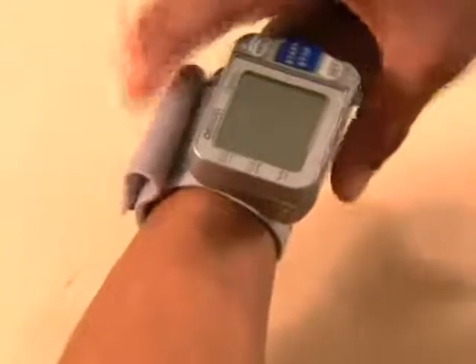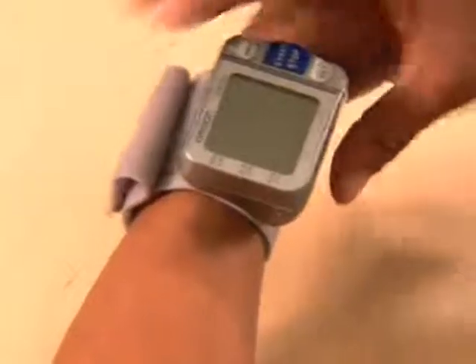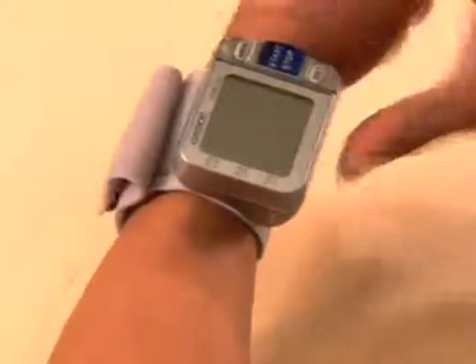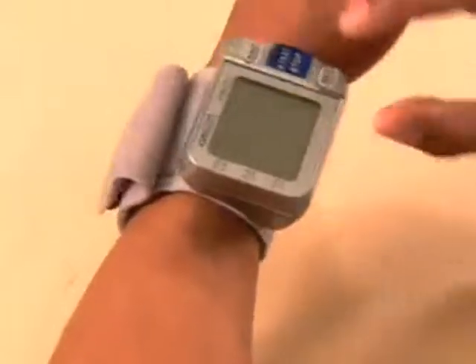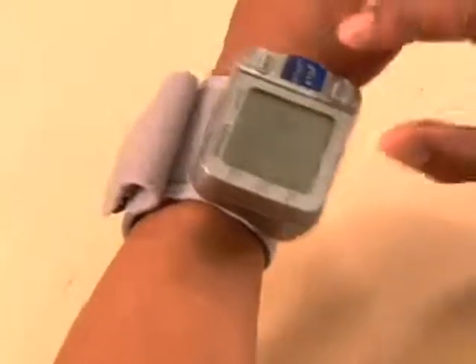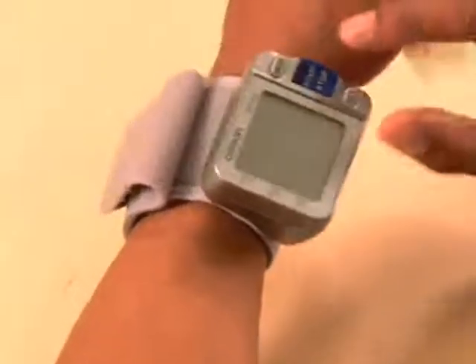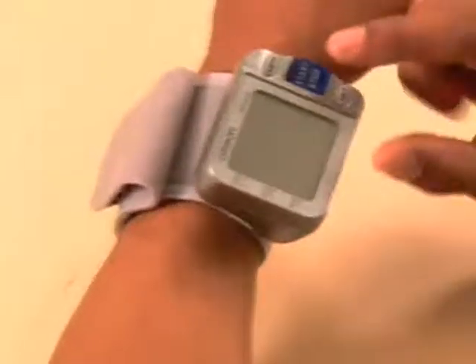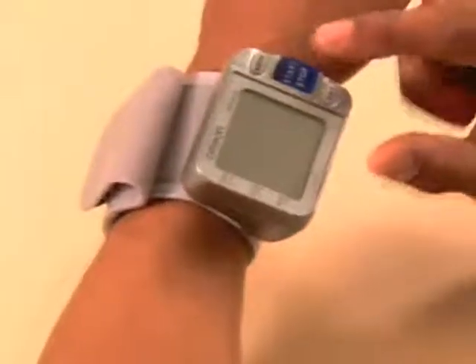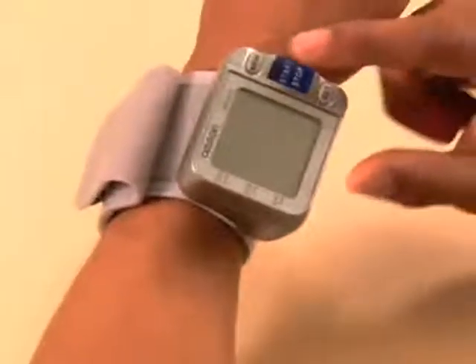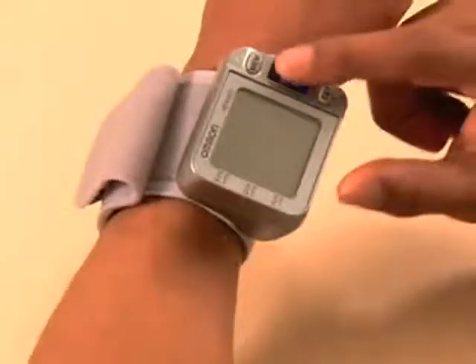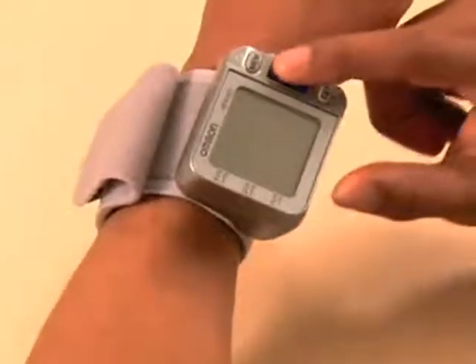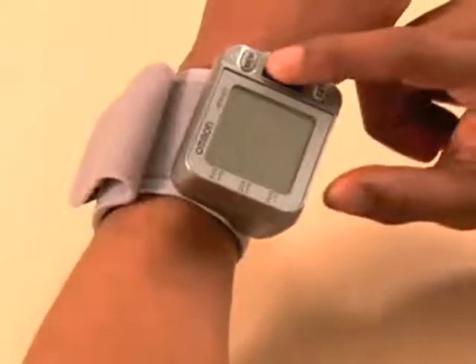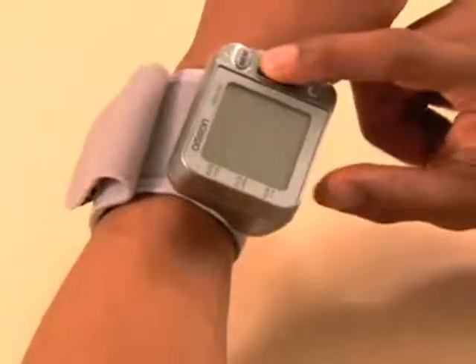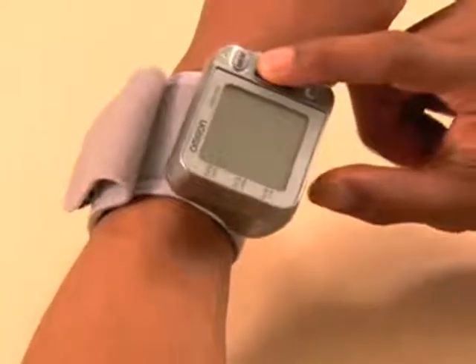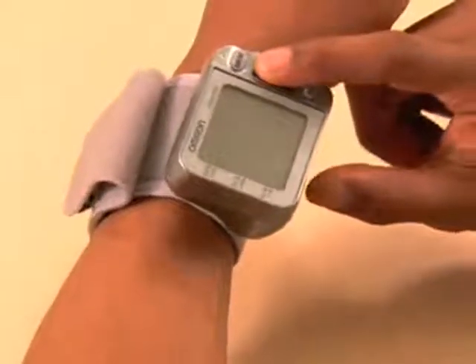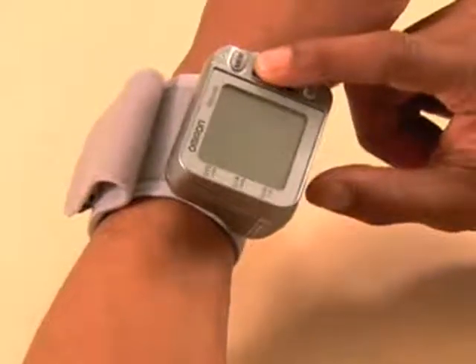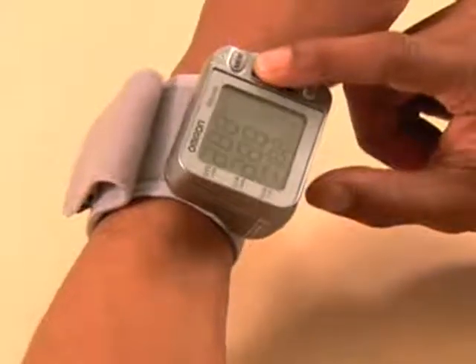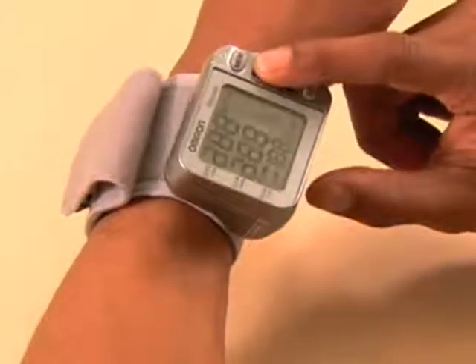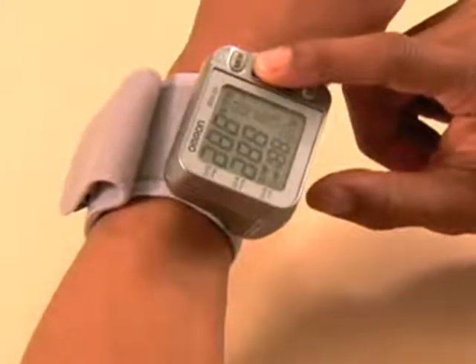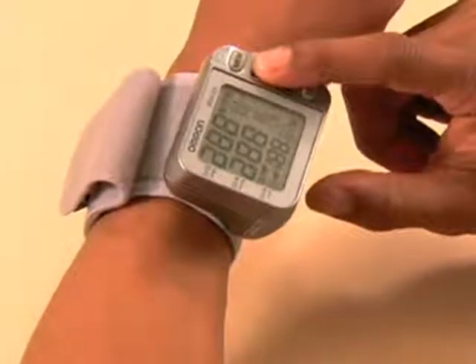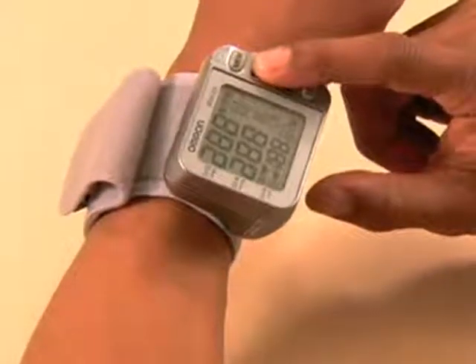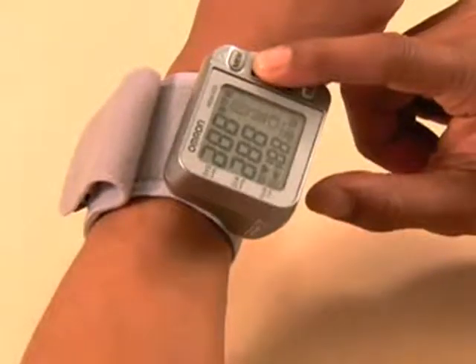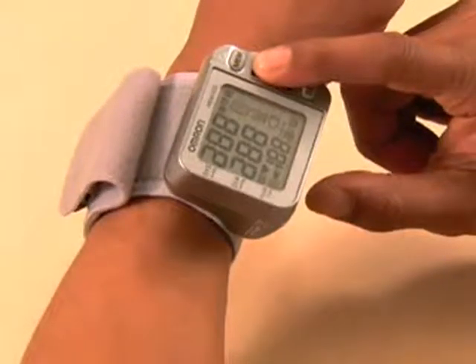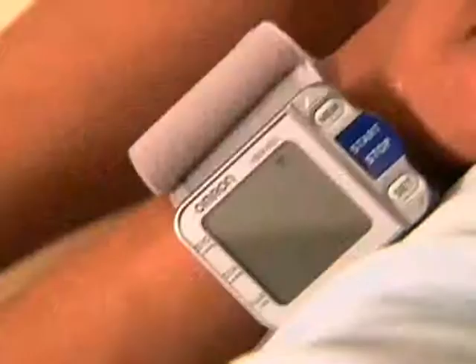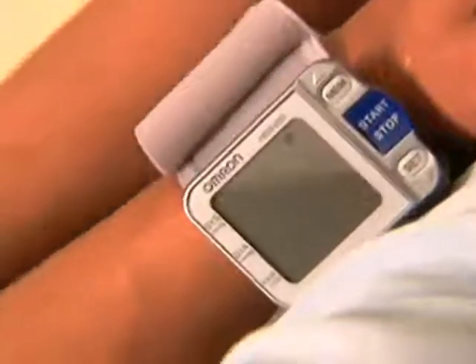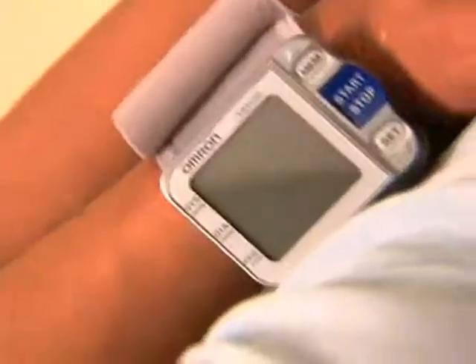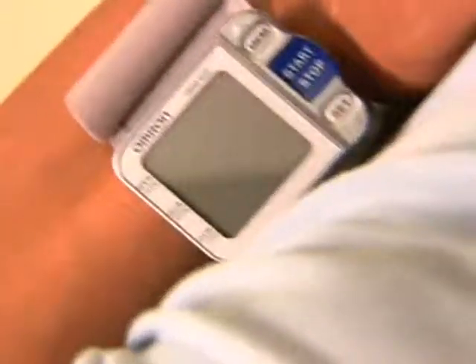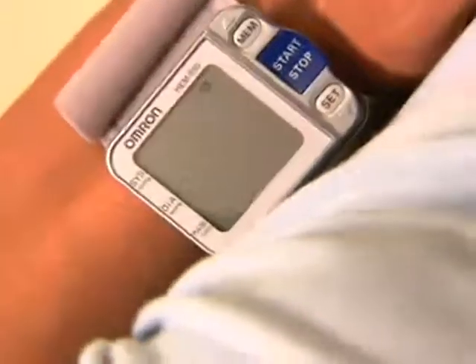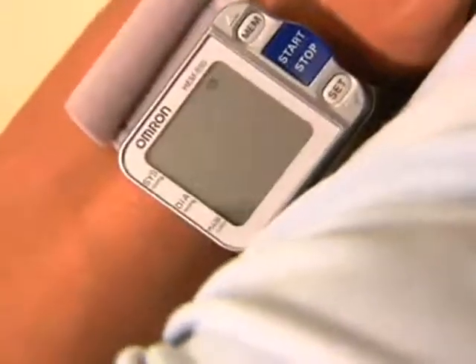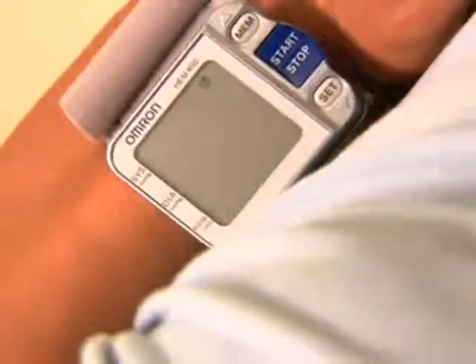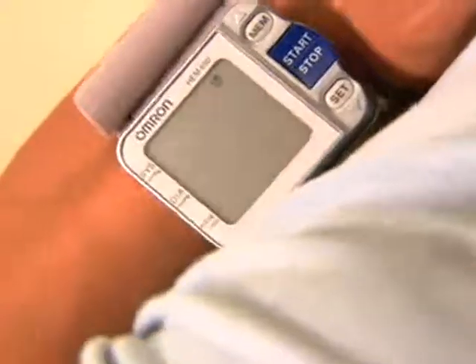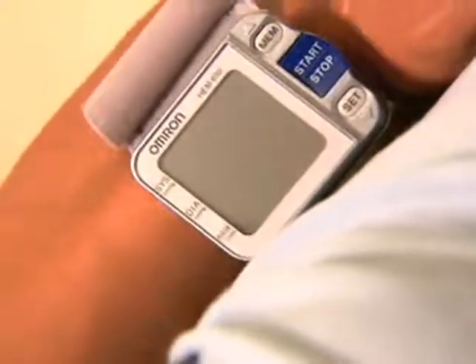To turn the unit on and take a measurement, press the start-stop button once. The monitor will start beeping.